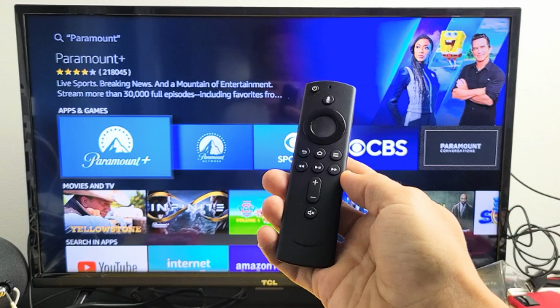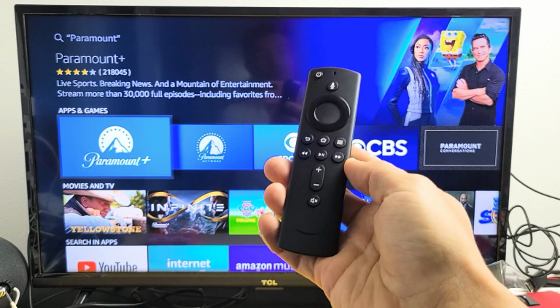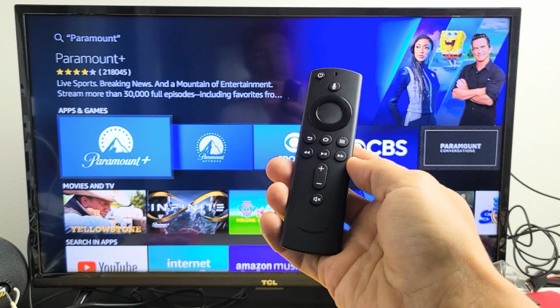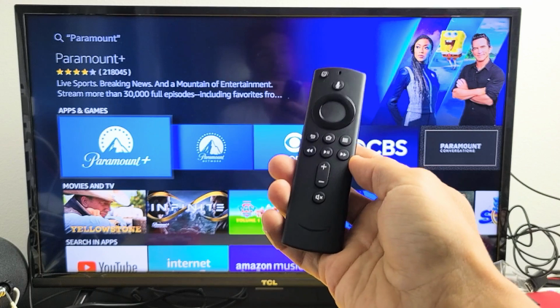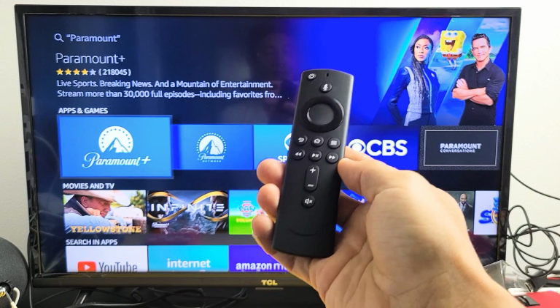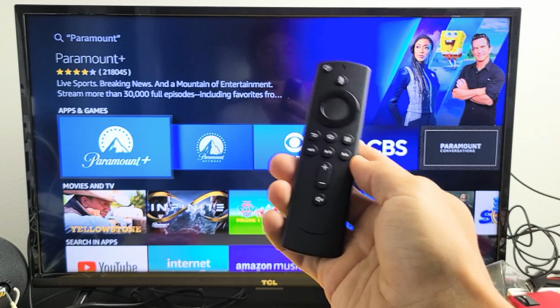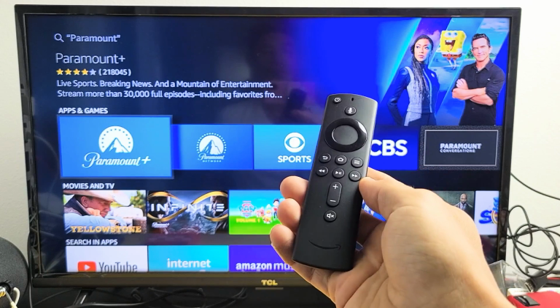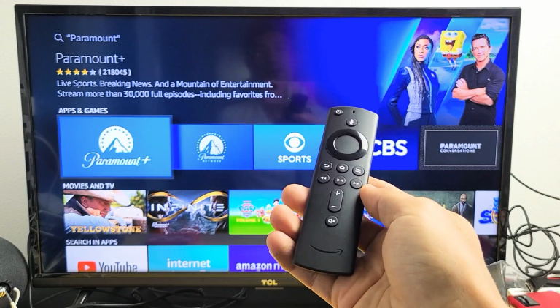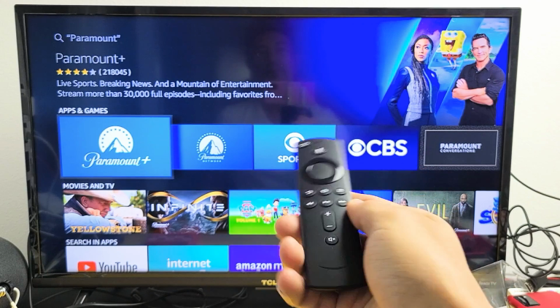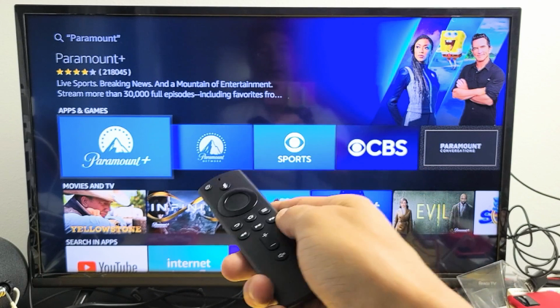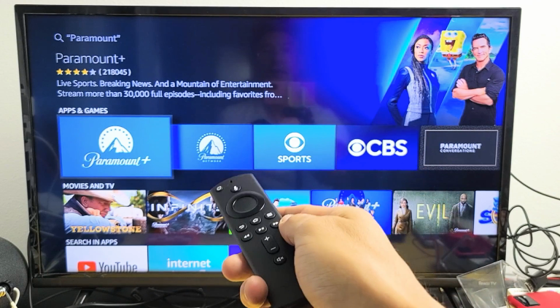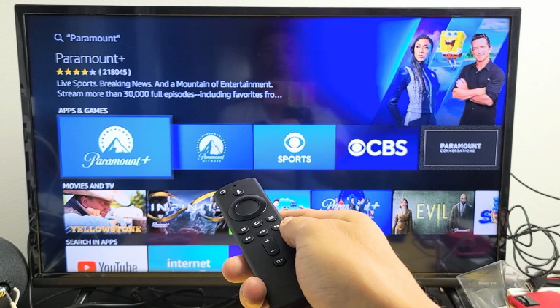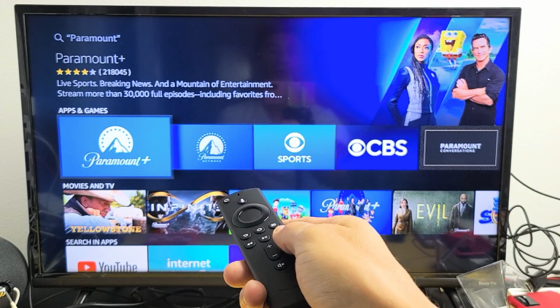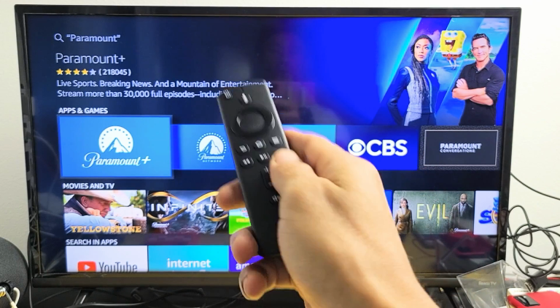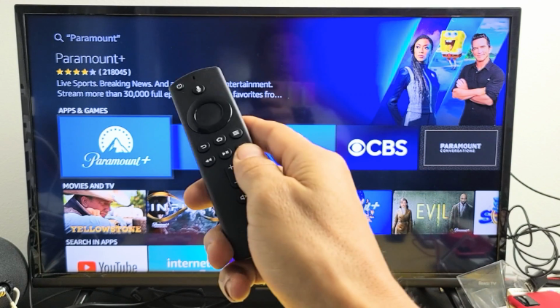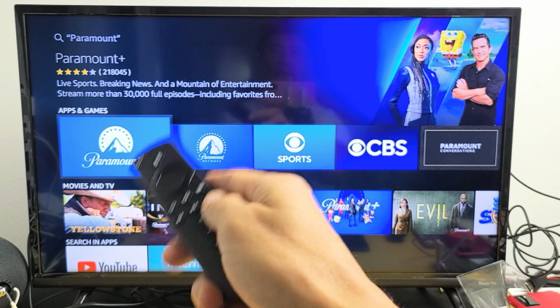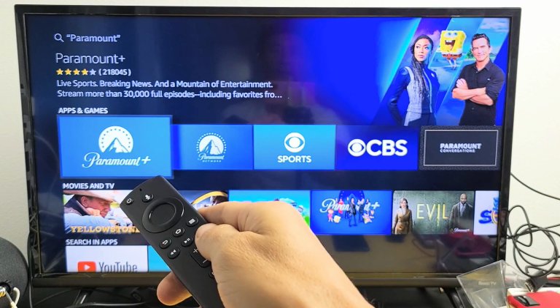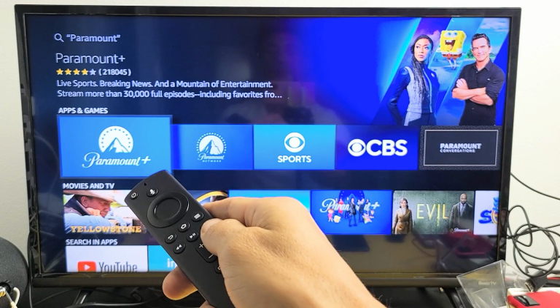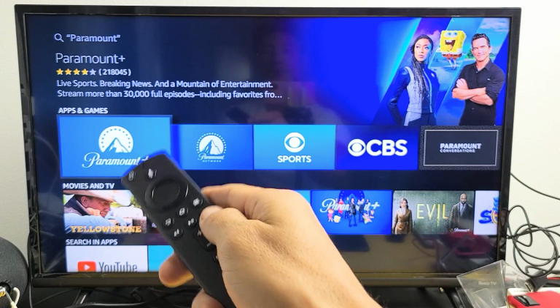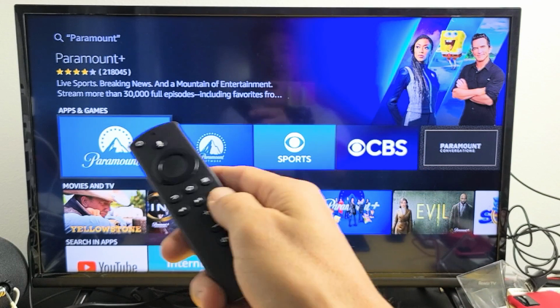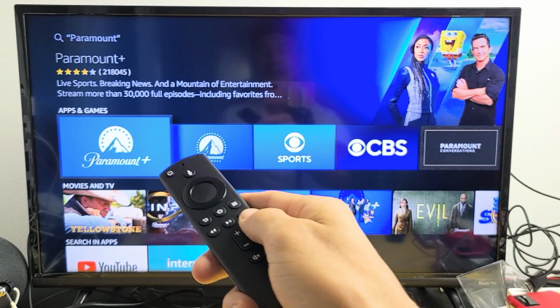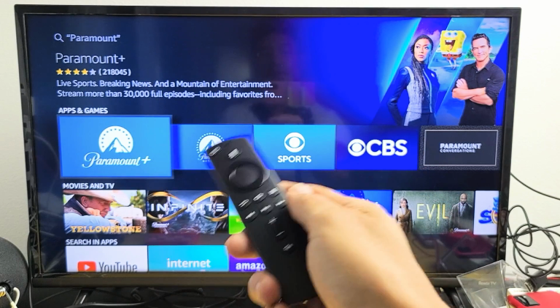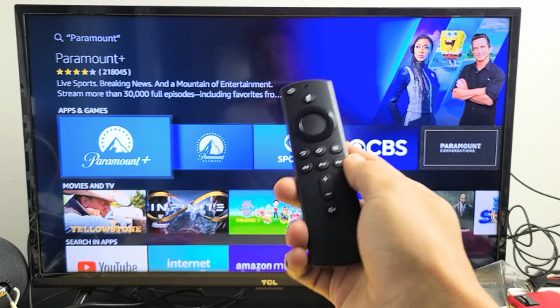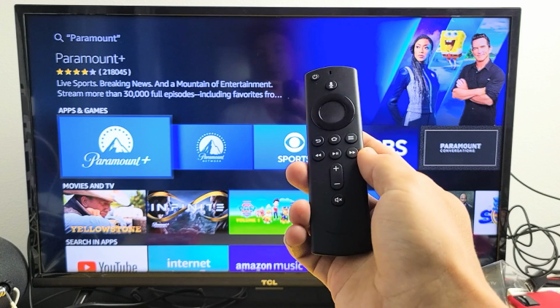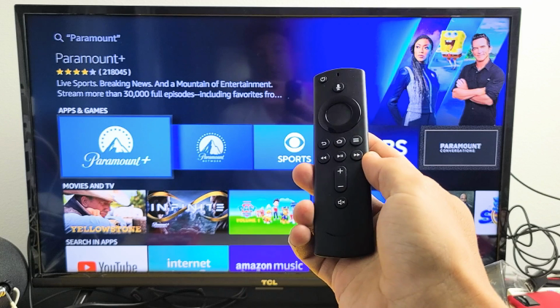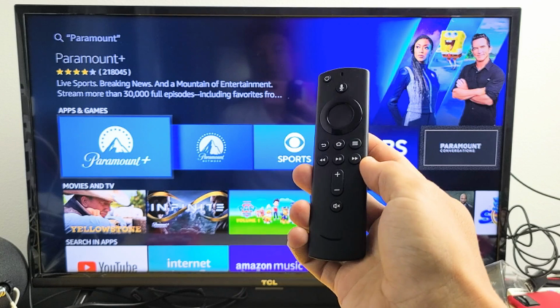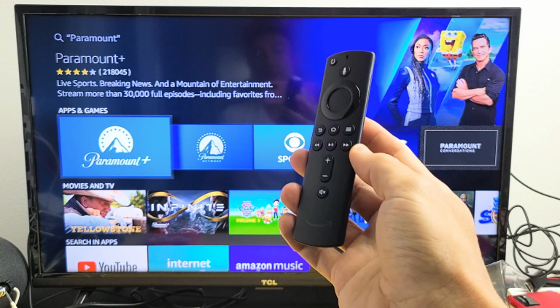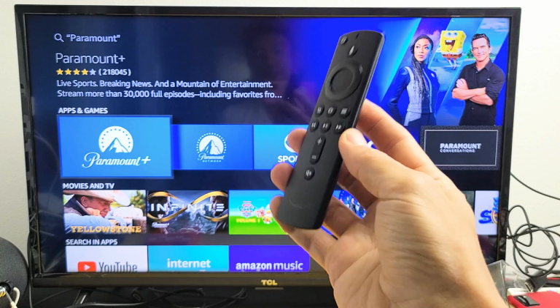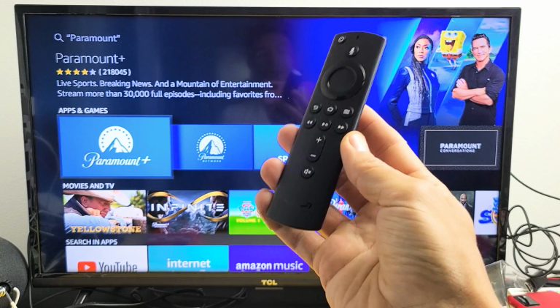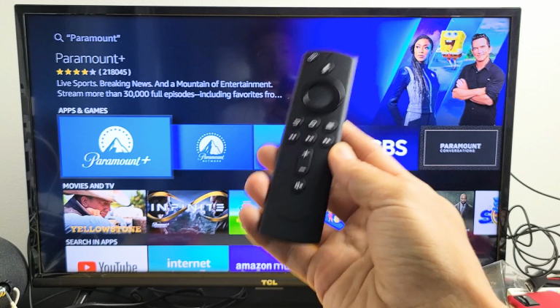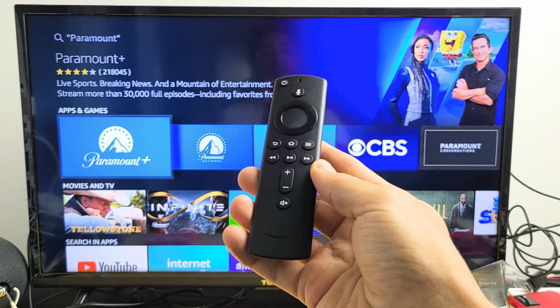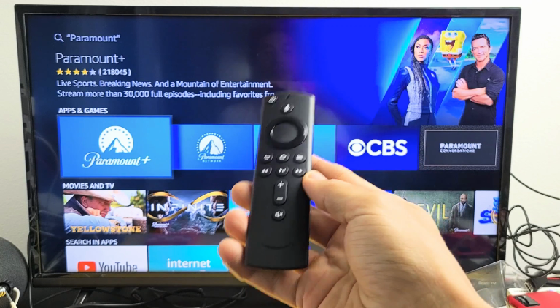I'm going to show you how to download and install Paramount Plus app on your Amazon Fire TV Stick. Very, very simple here.